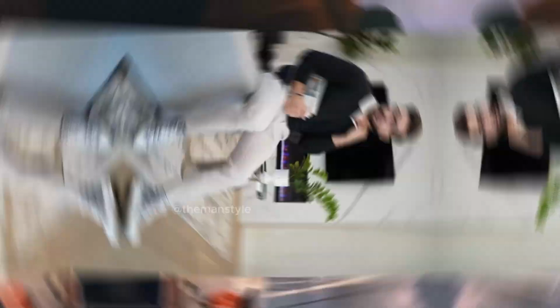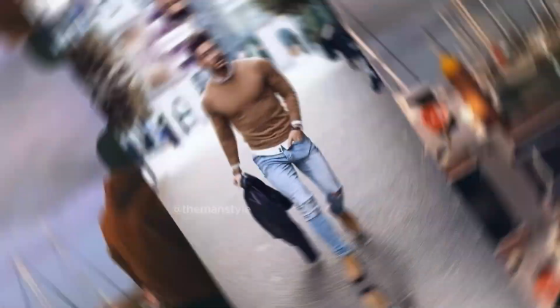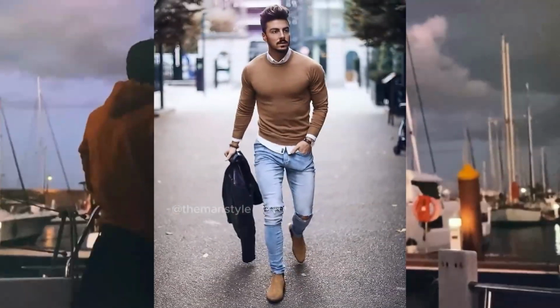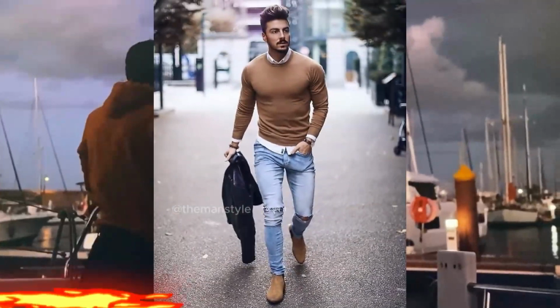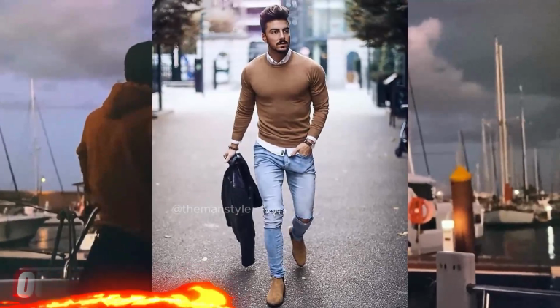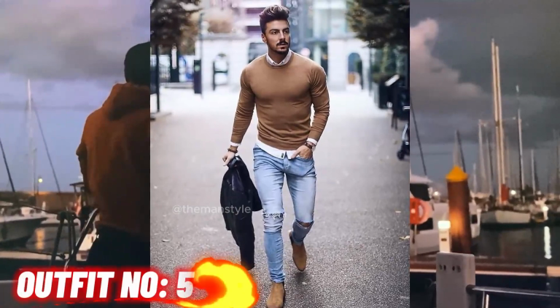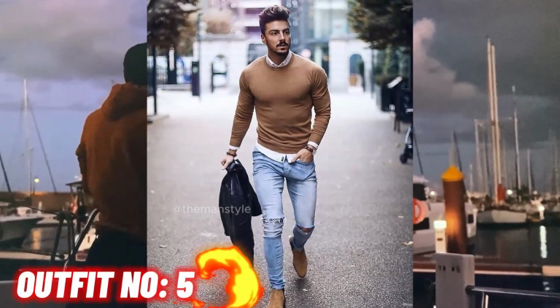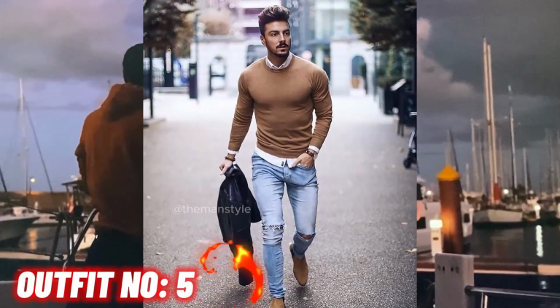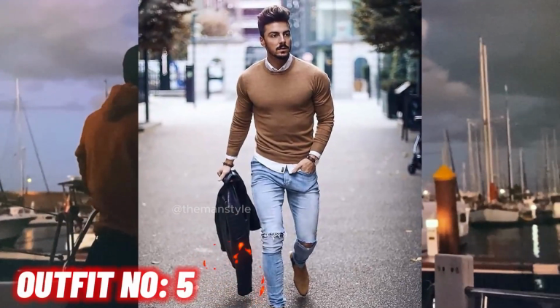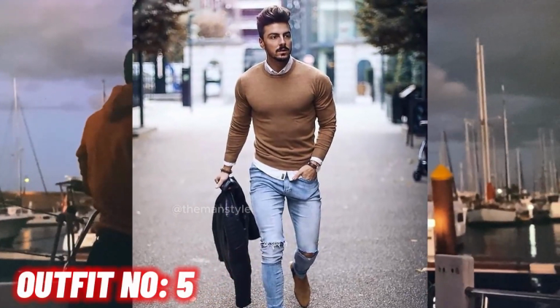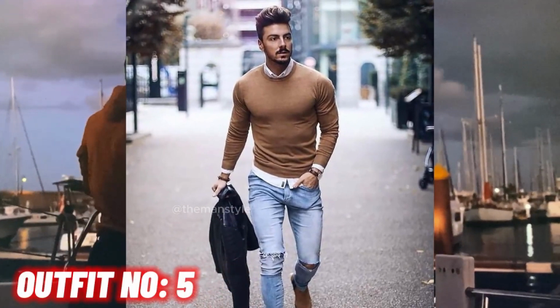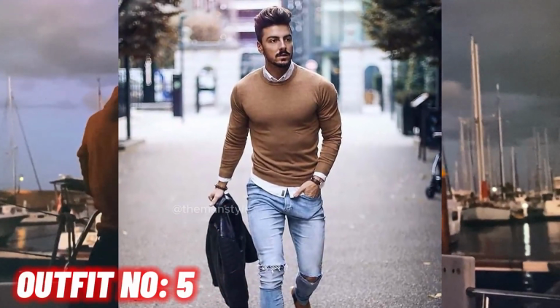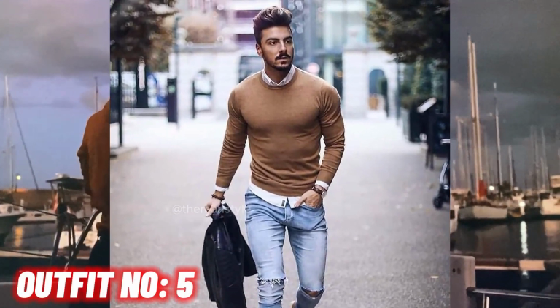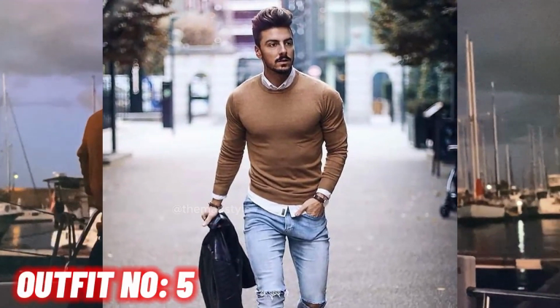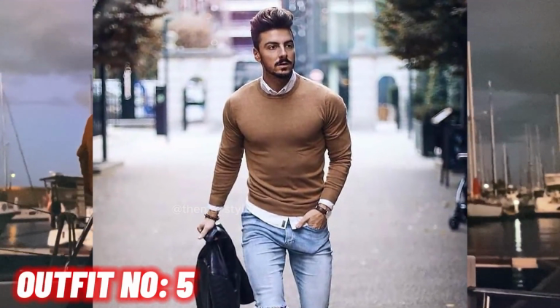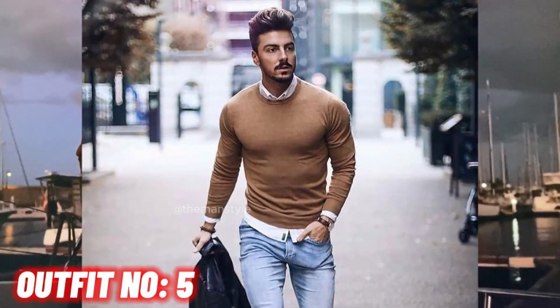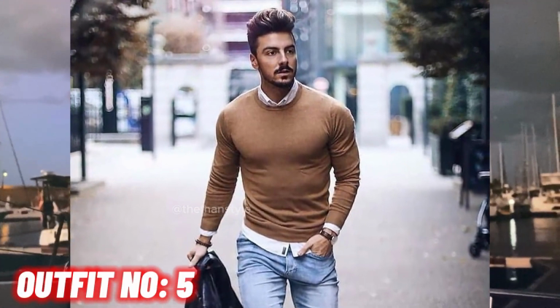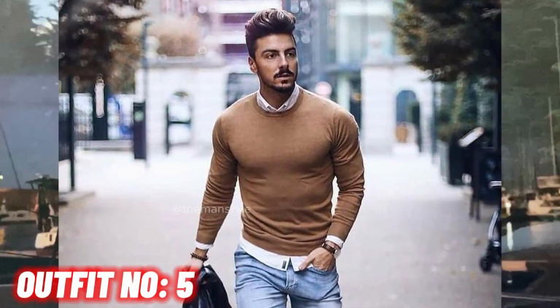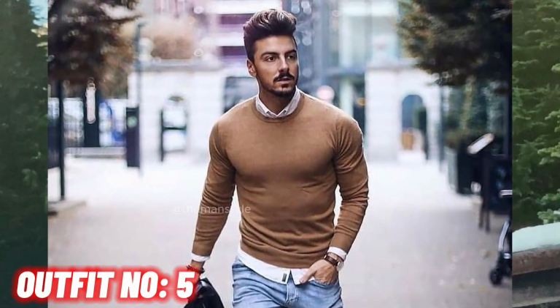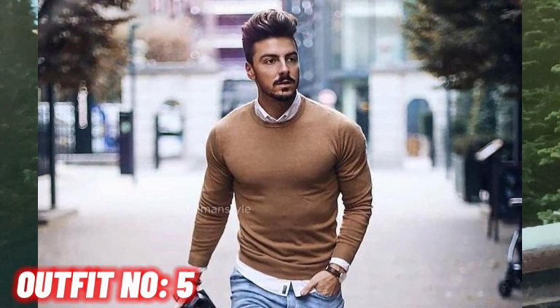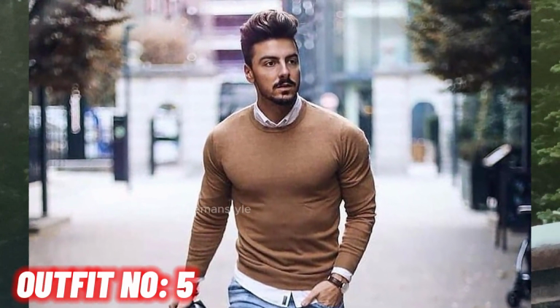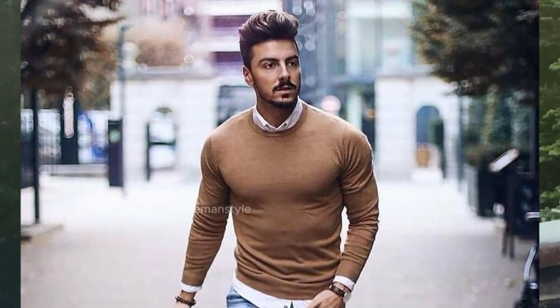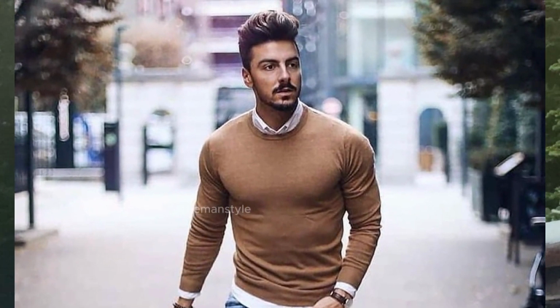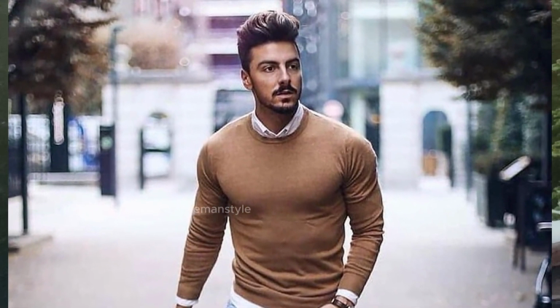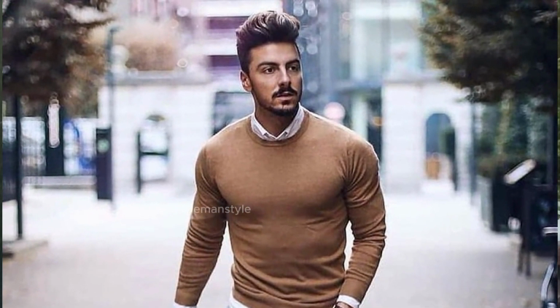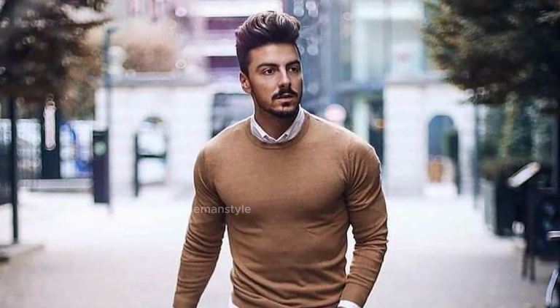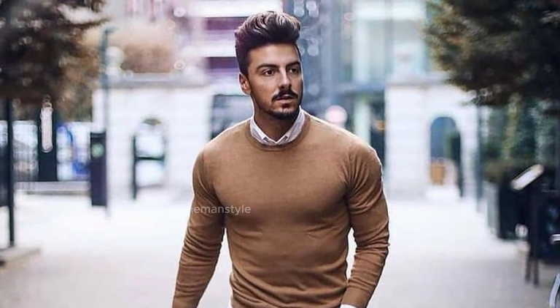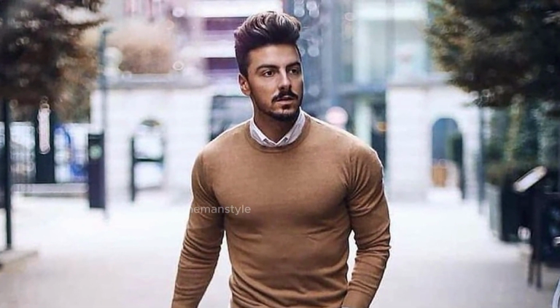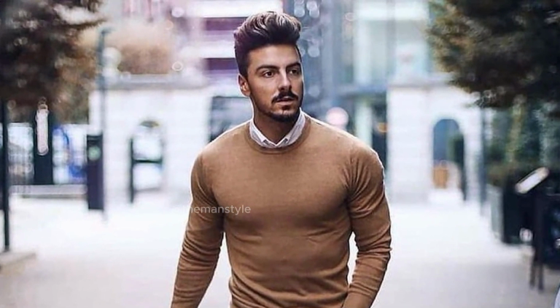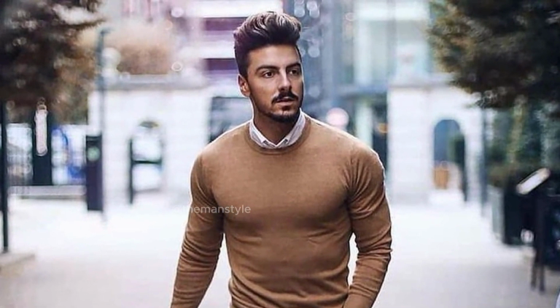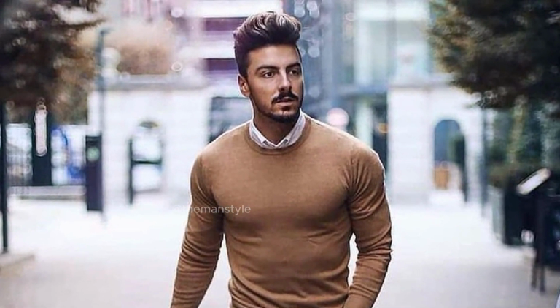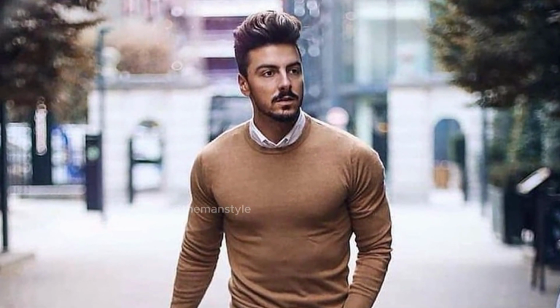Outfit number five. Brown sweatshirt with blue jeans and brown shoes.